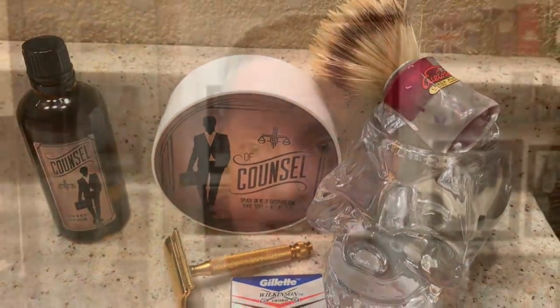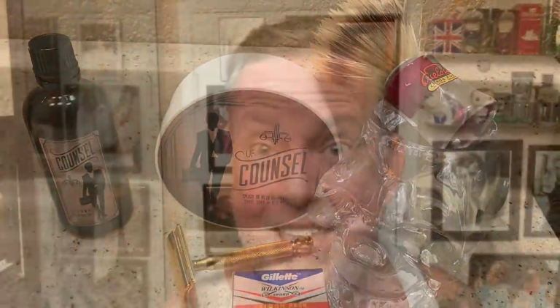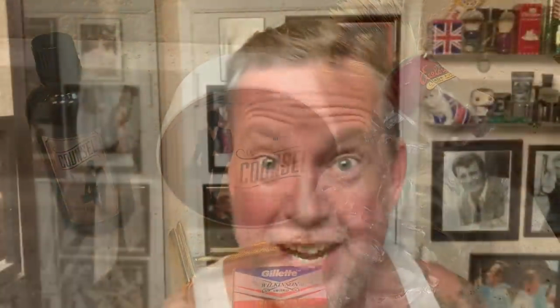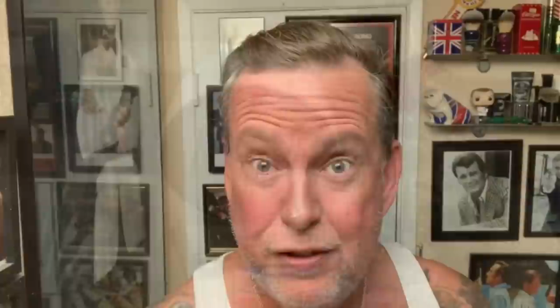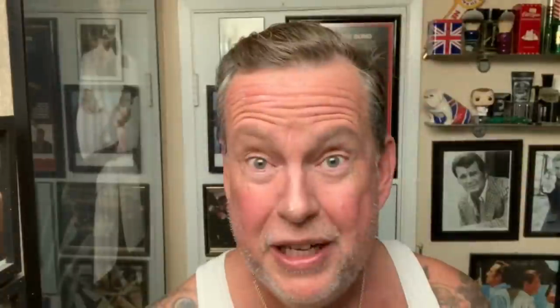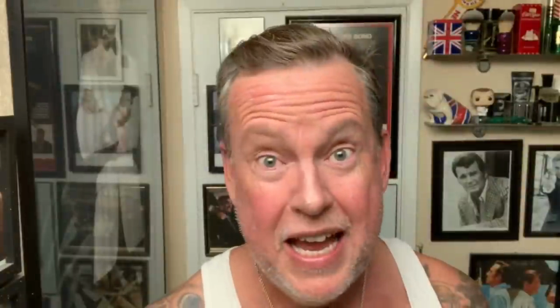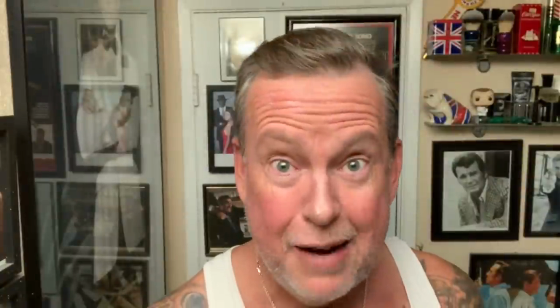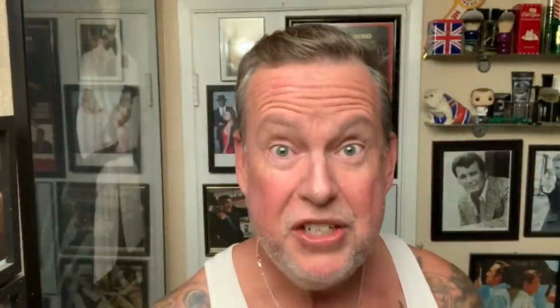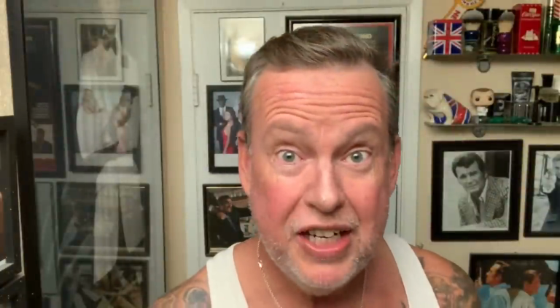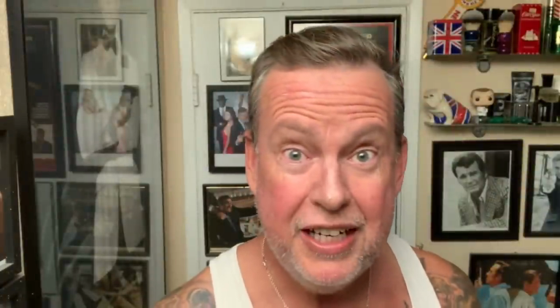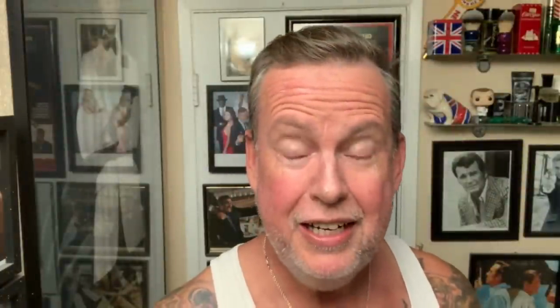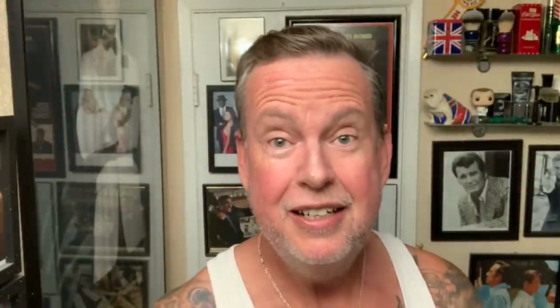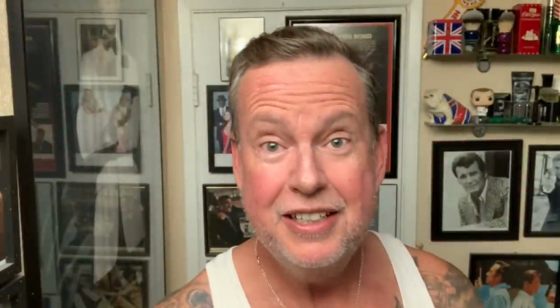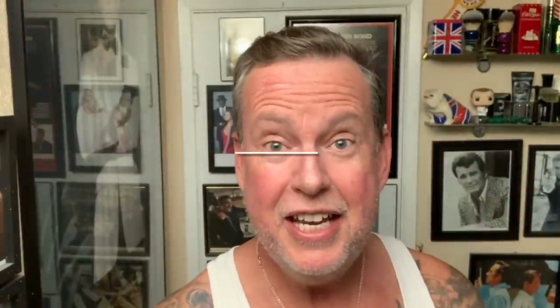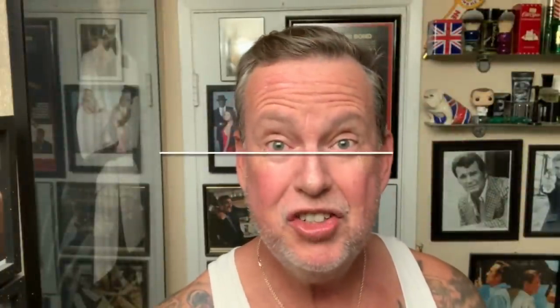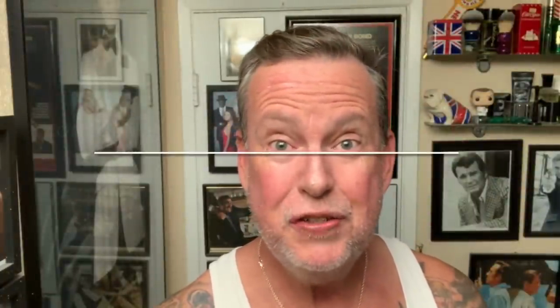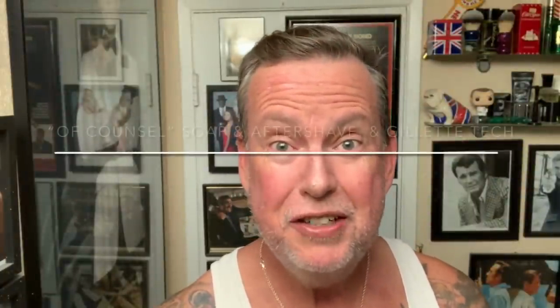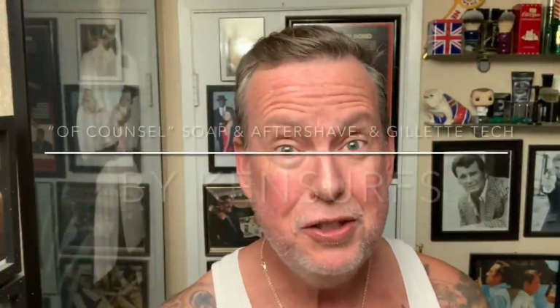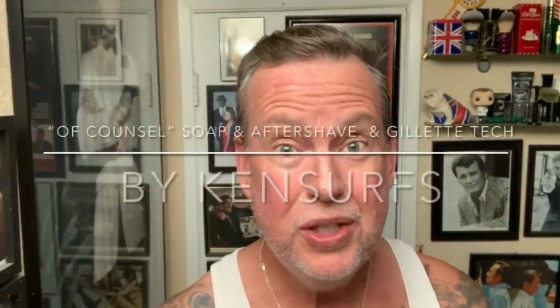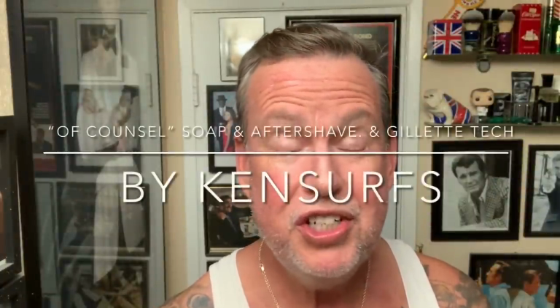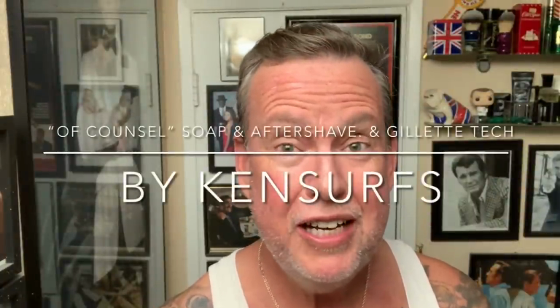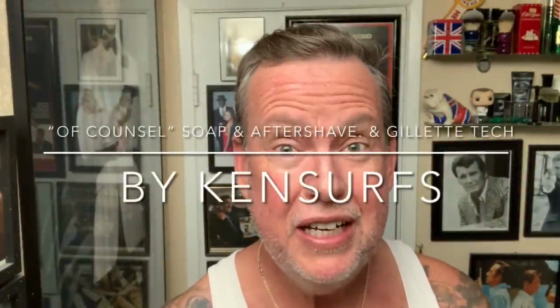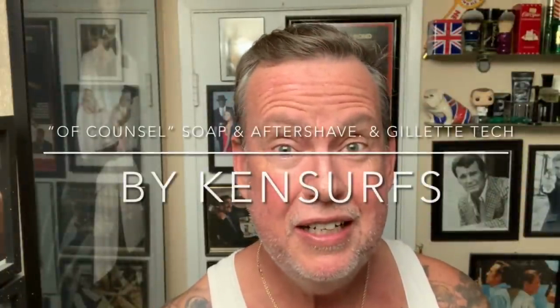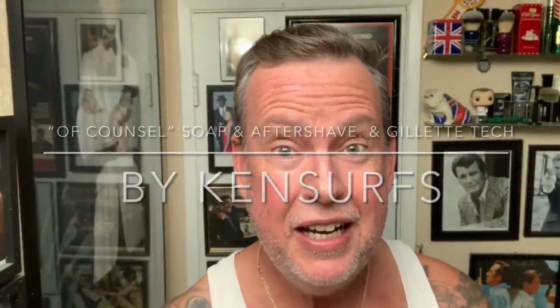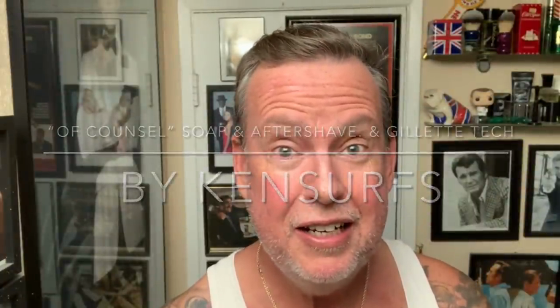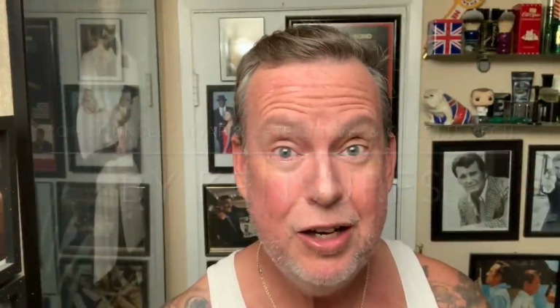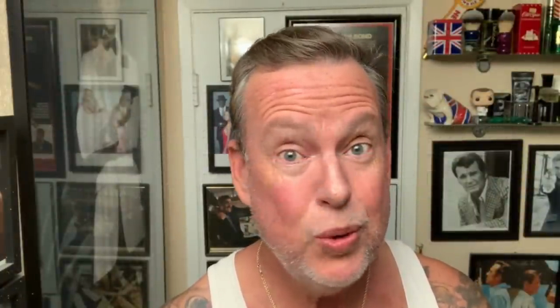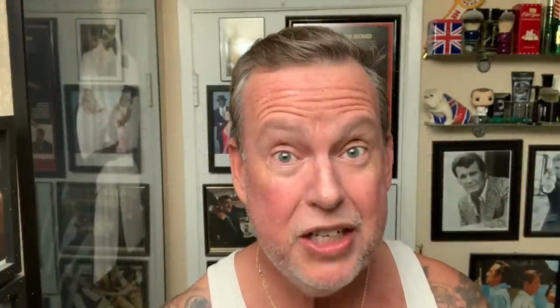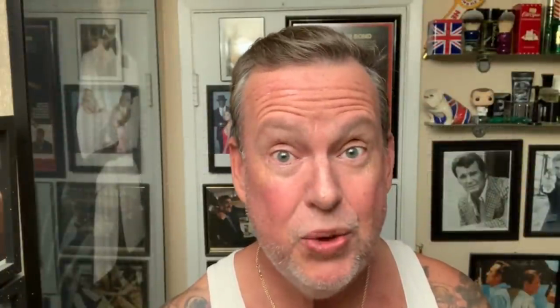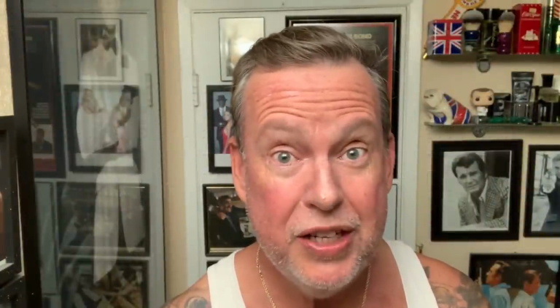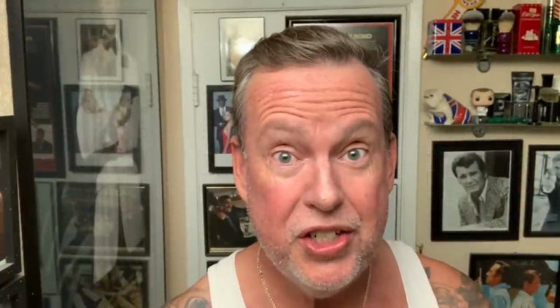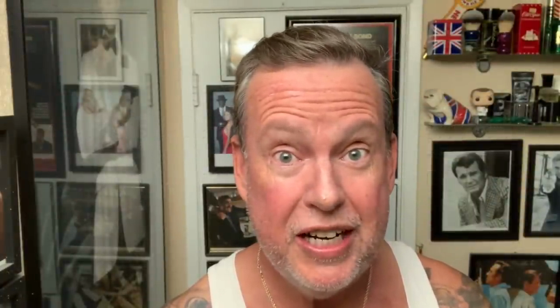Hey everybody, happy Sunday. It's Ken Sears here. We're in the Shaved In and we're ready to do another shave.